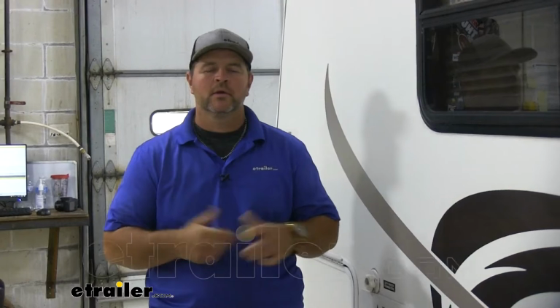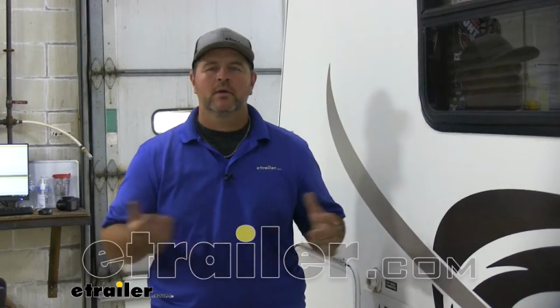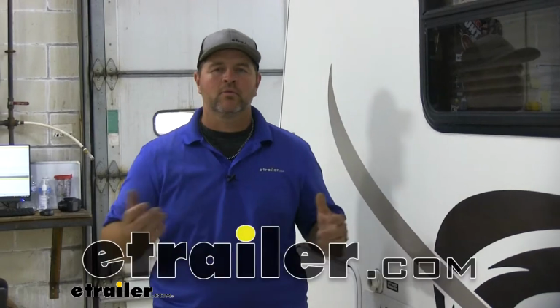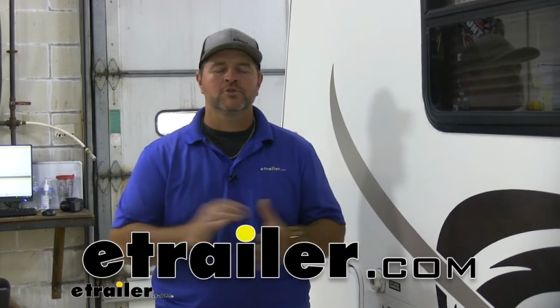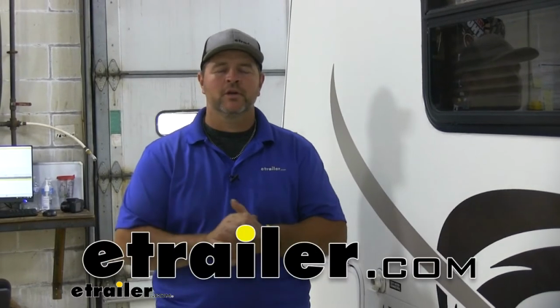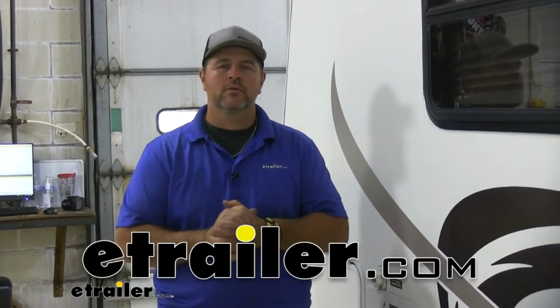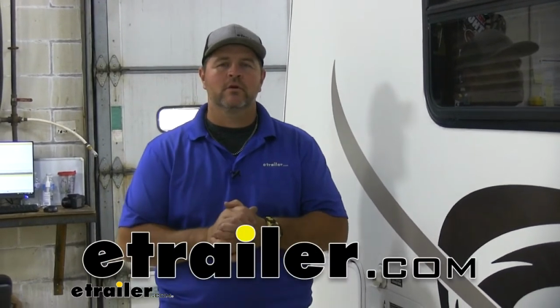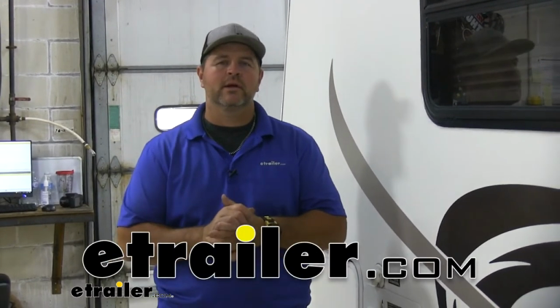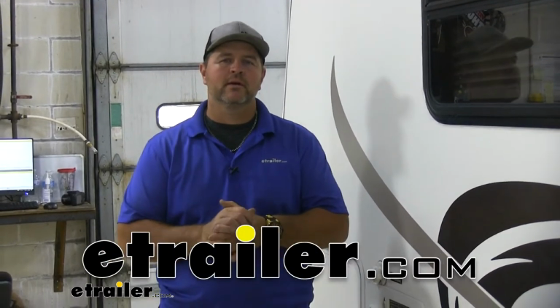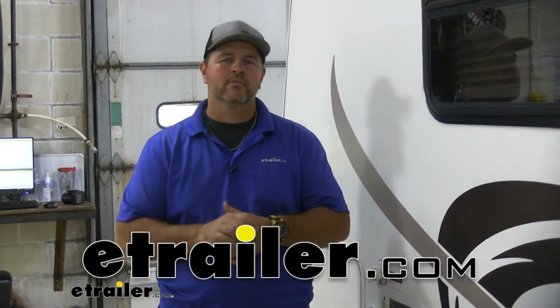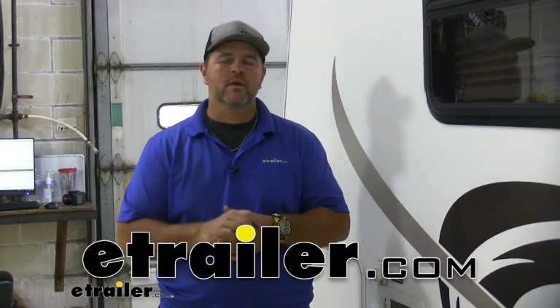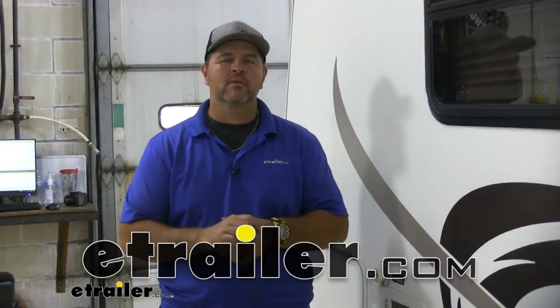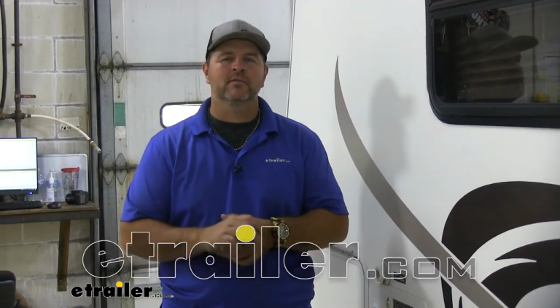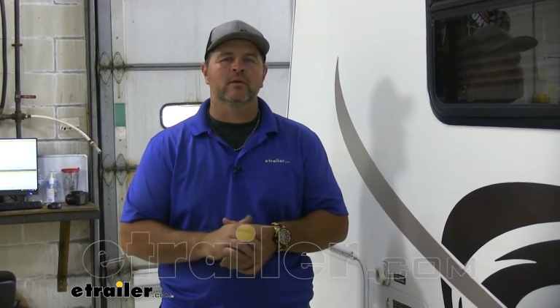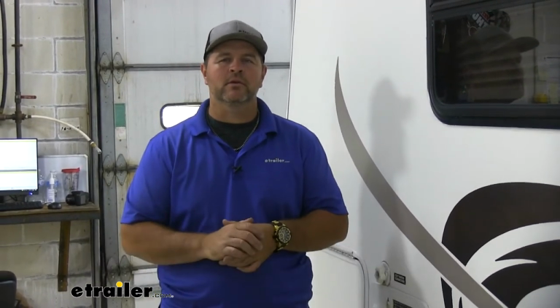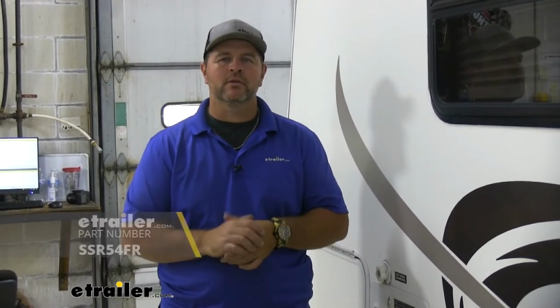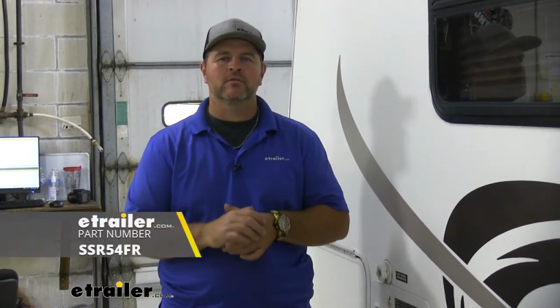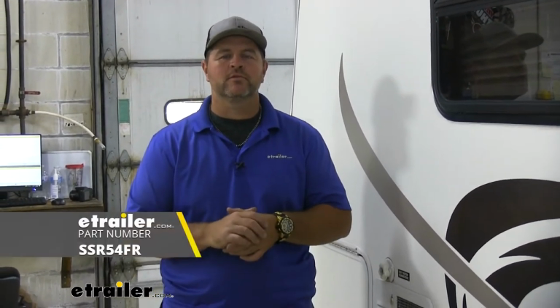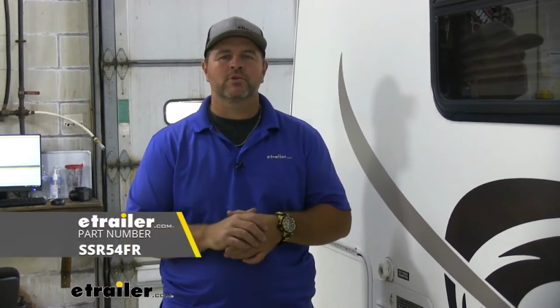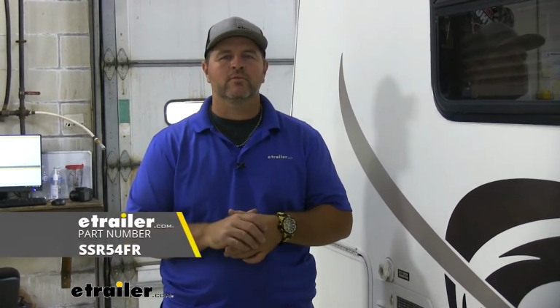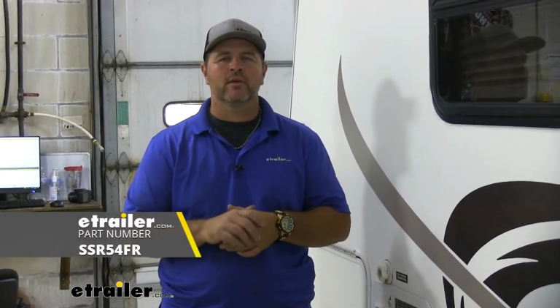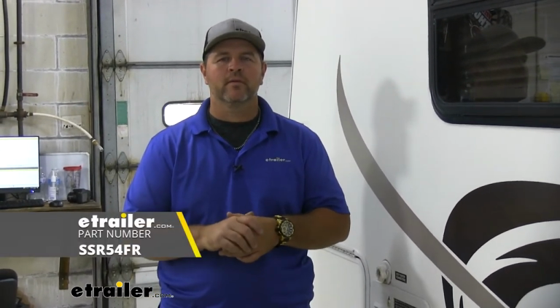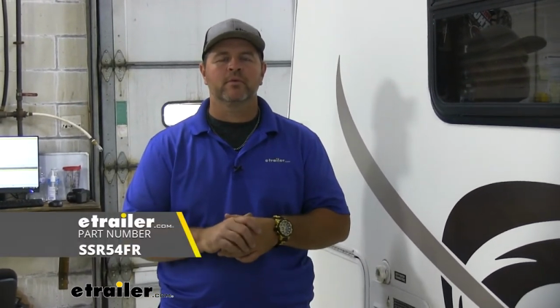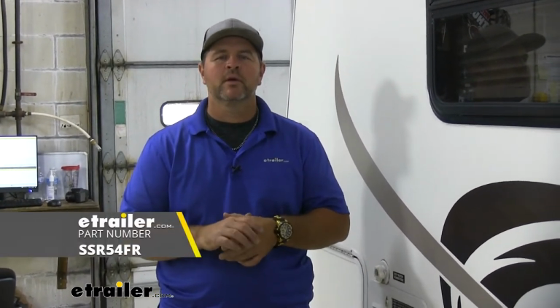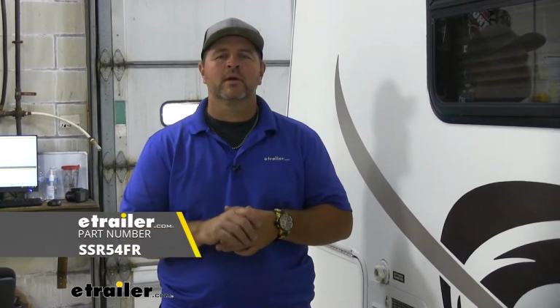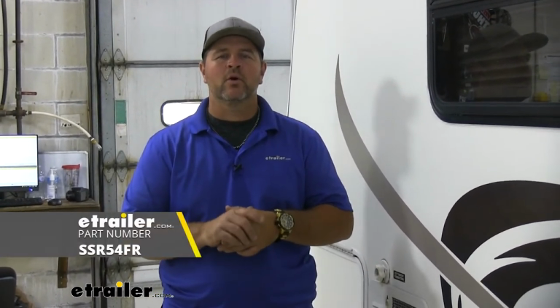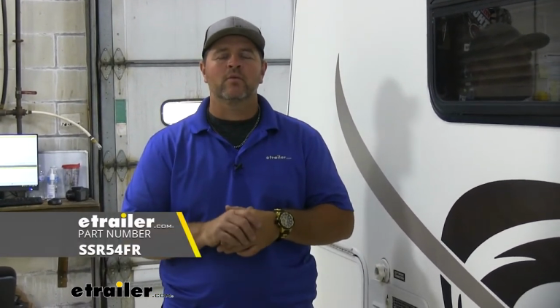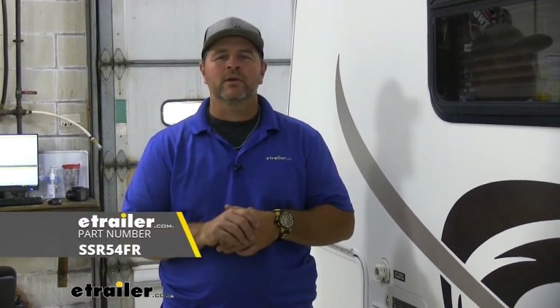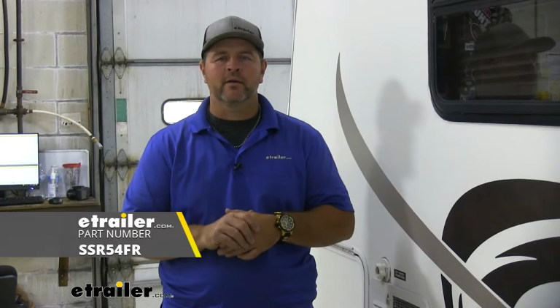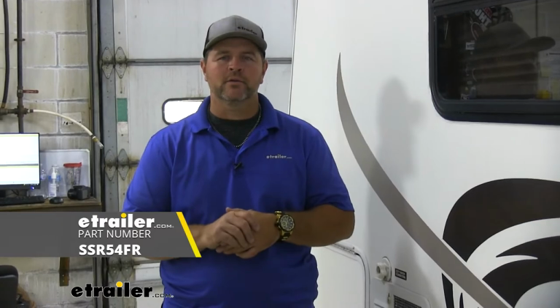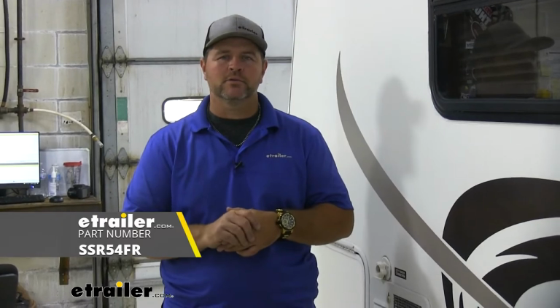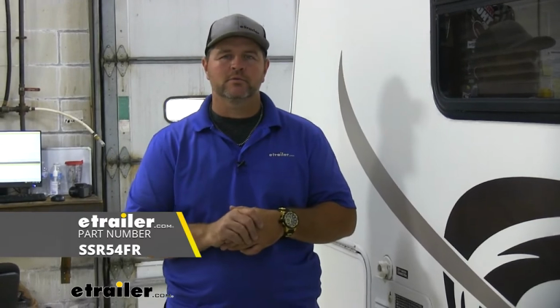Hey everyone, Shane here with HR.com. Today we're going to be taking a look at the soft start for camper and RV air conditioners.